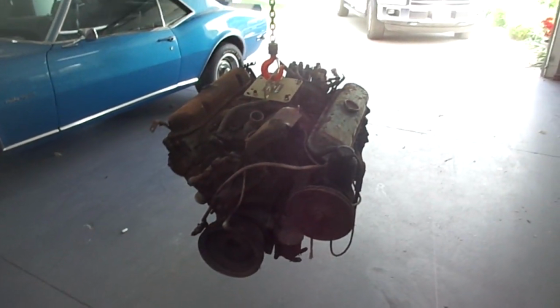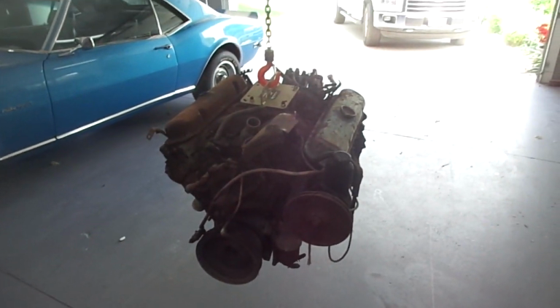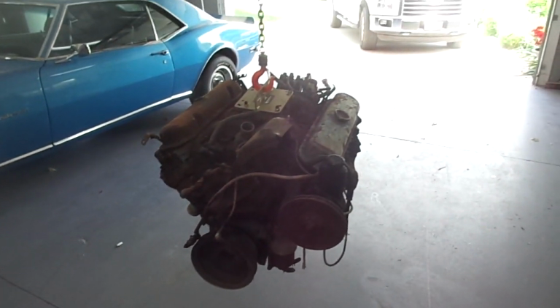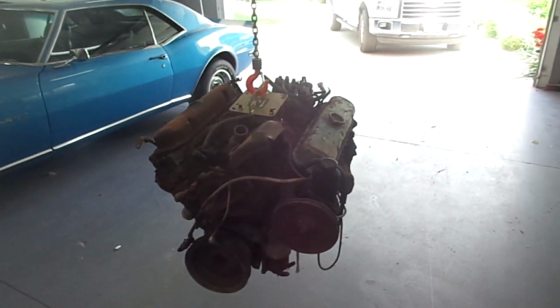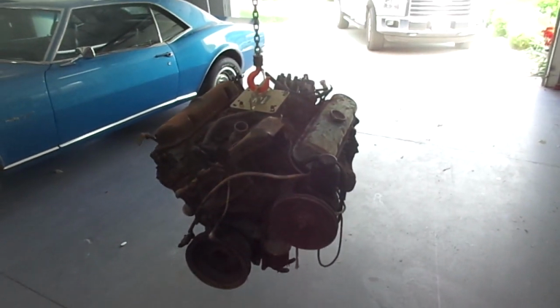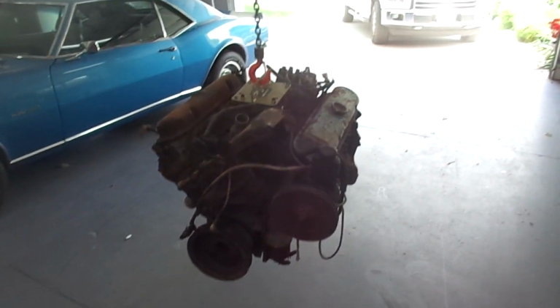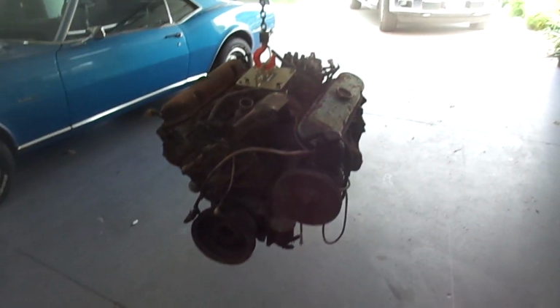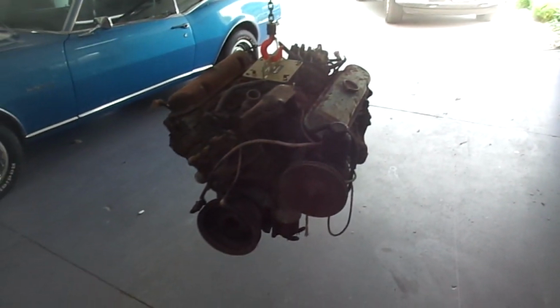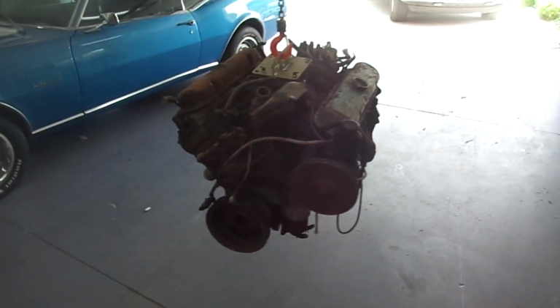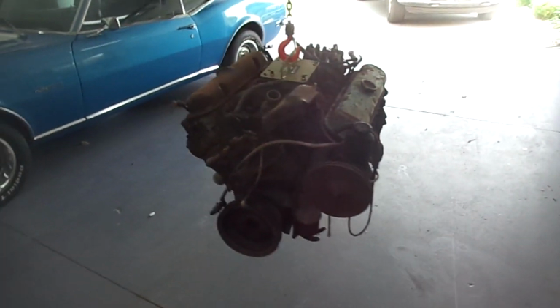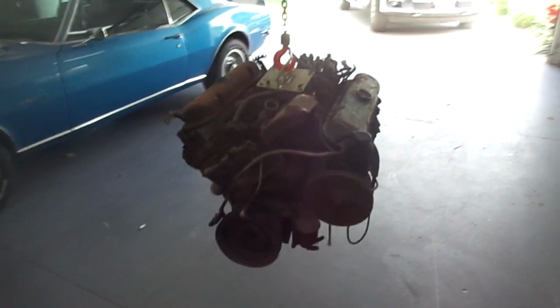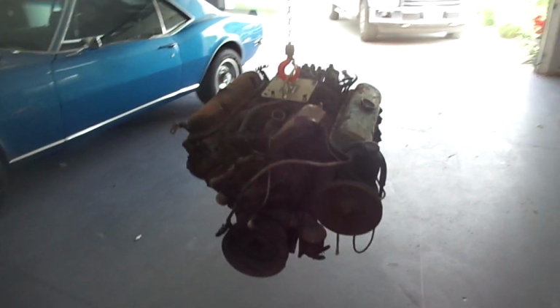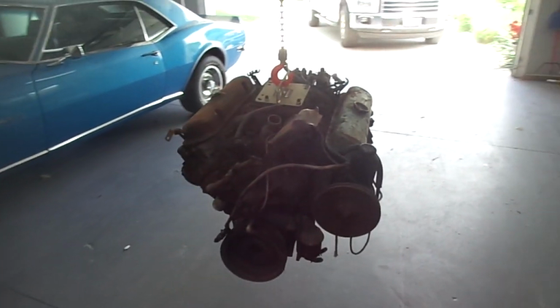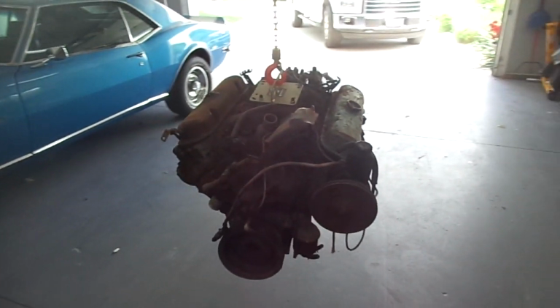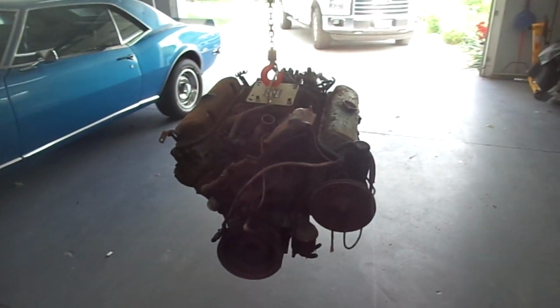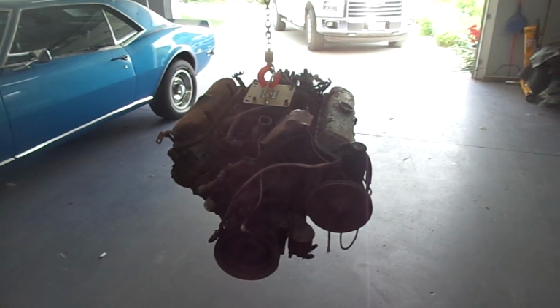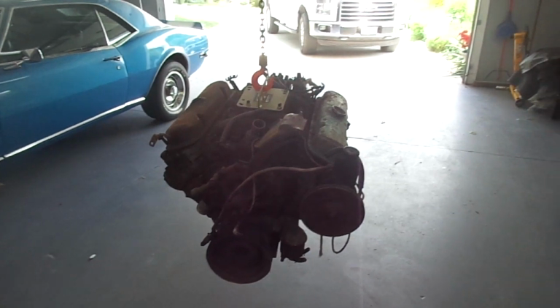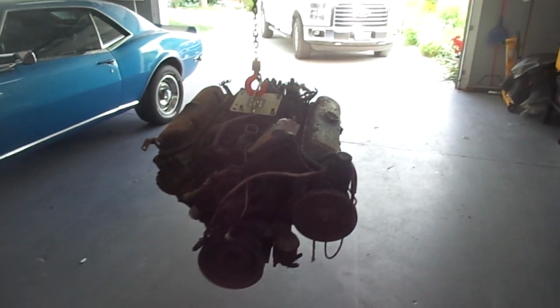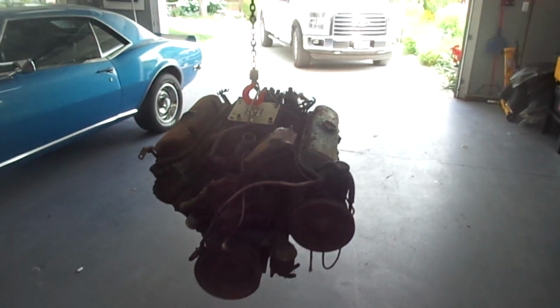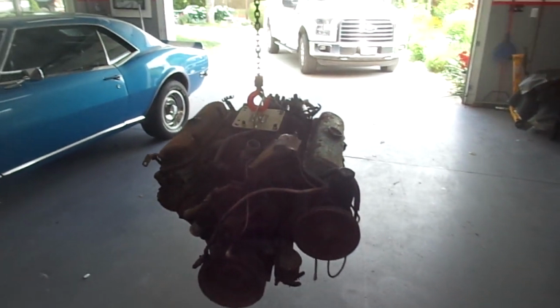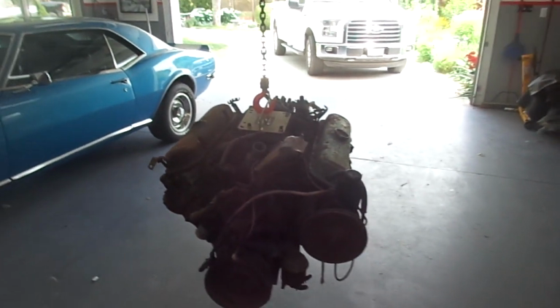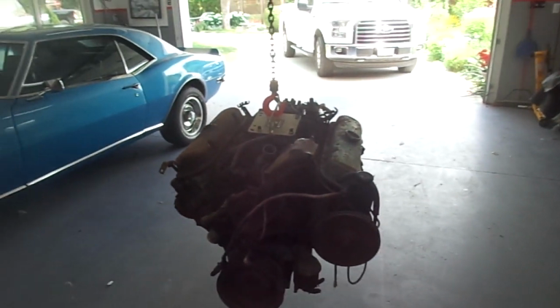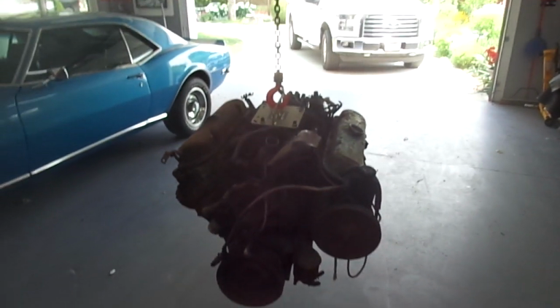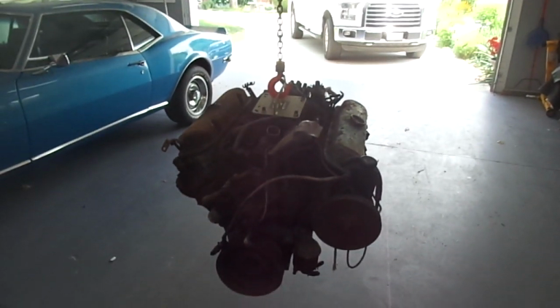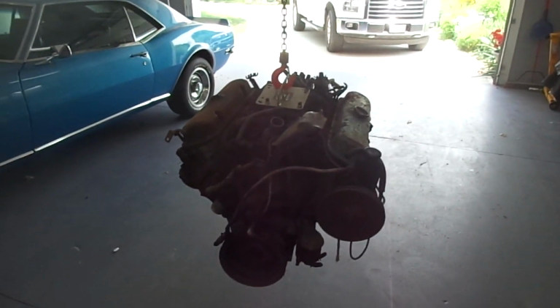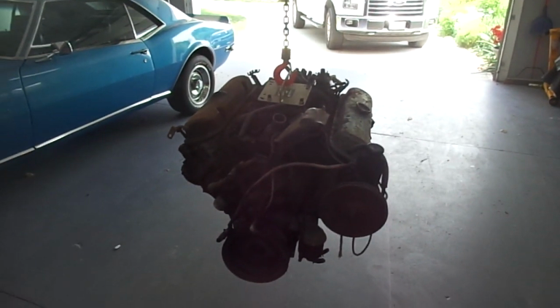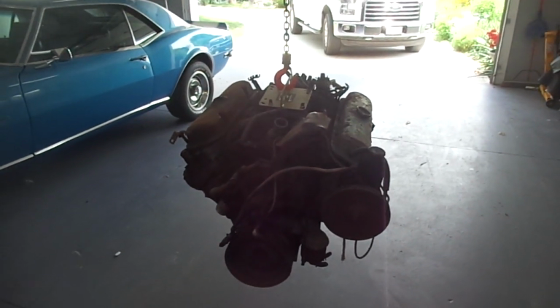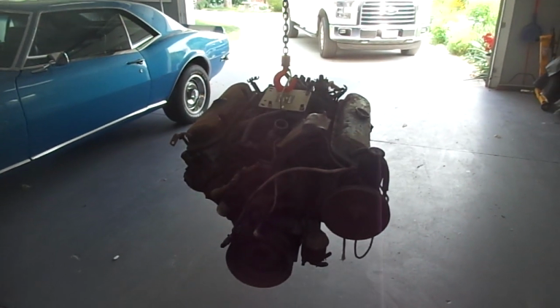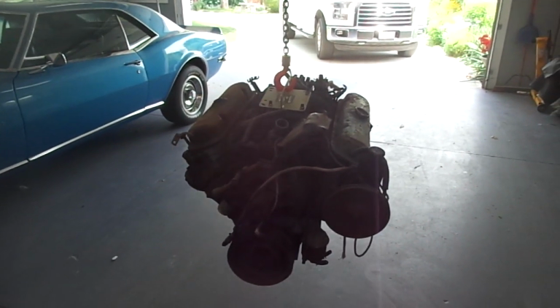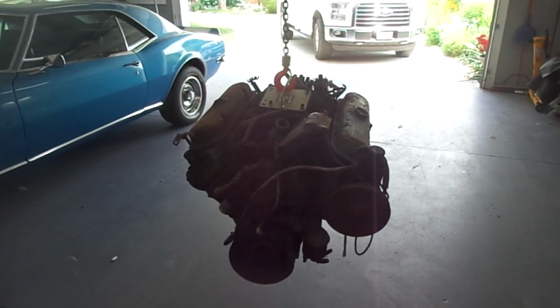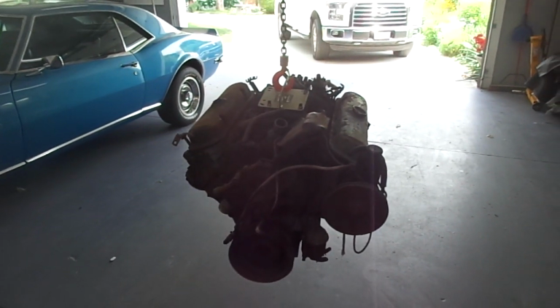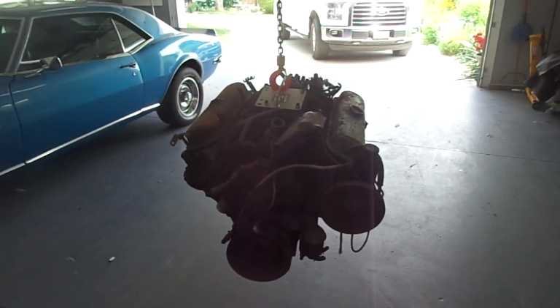Okay, thanks for watching Gold's Garage, and watch for a follow-up on this video.